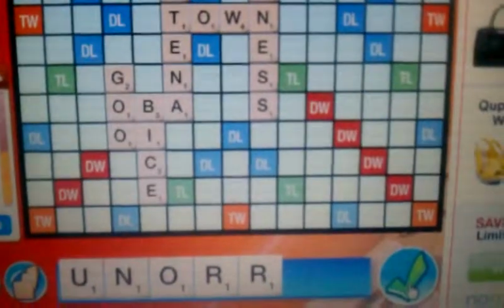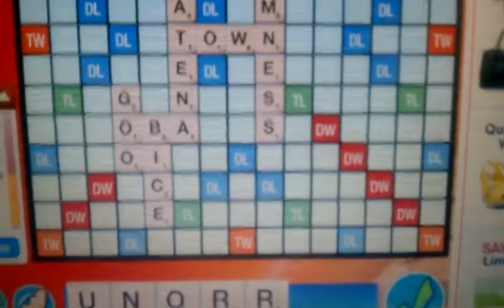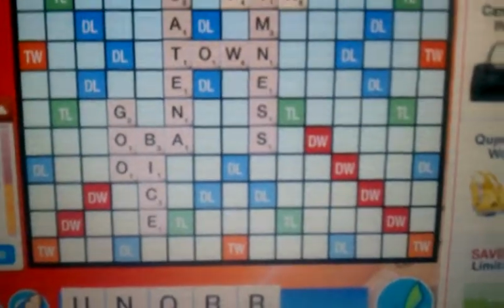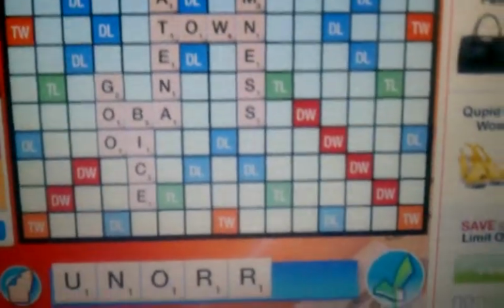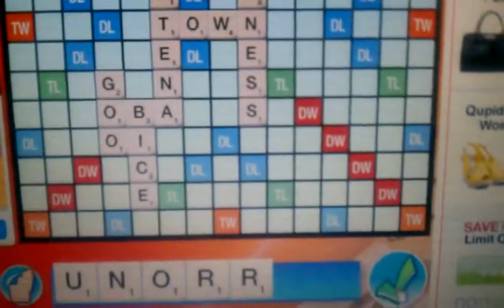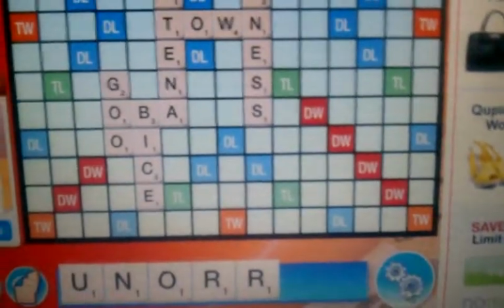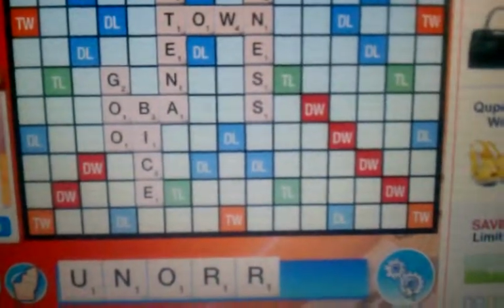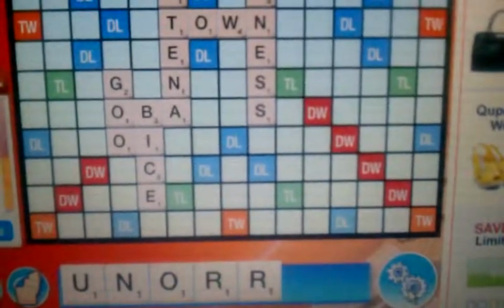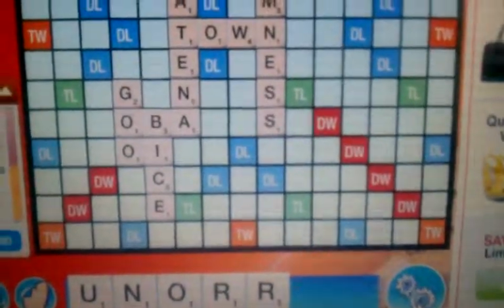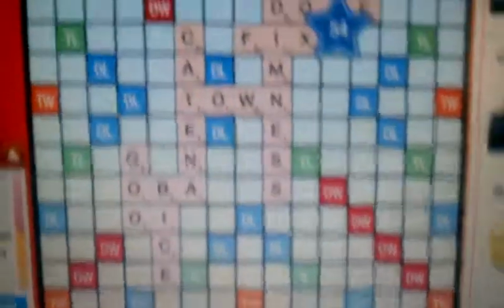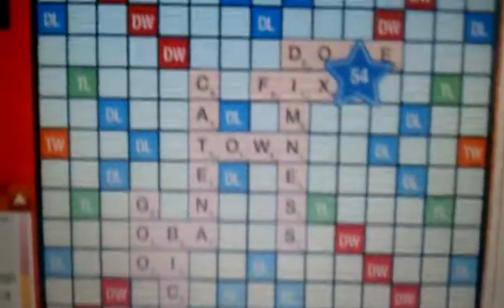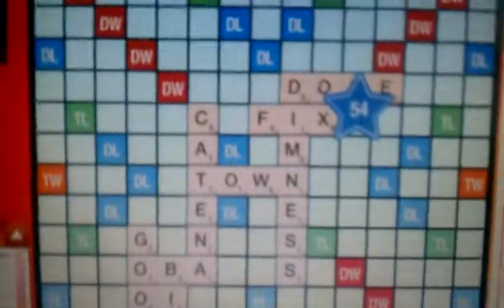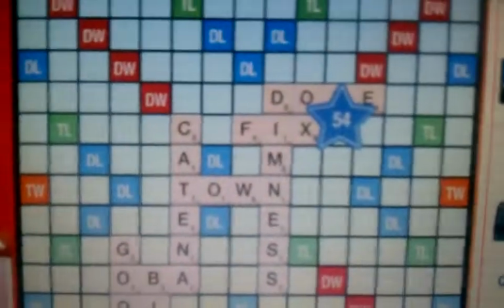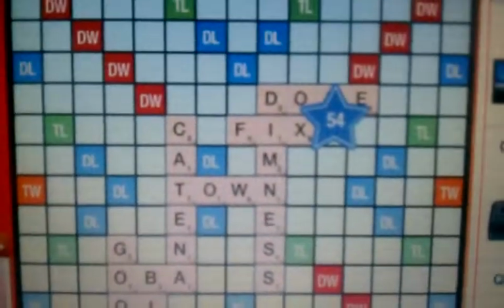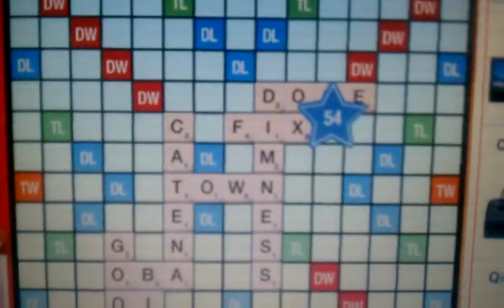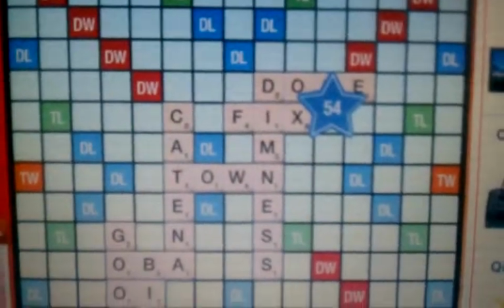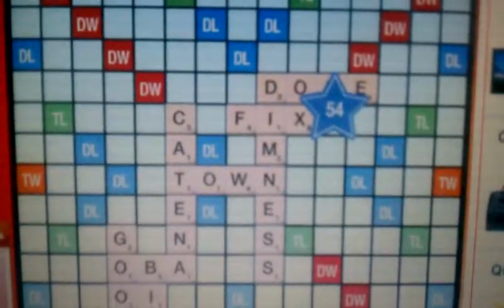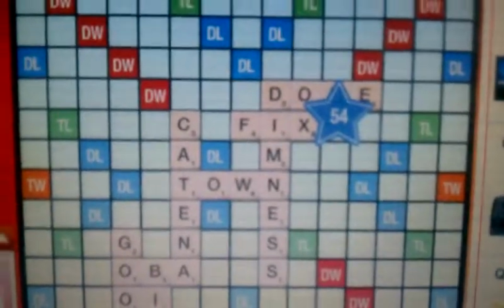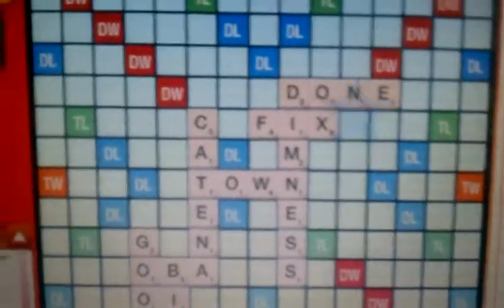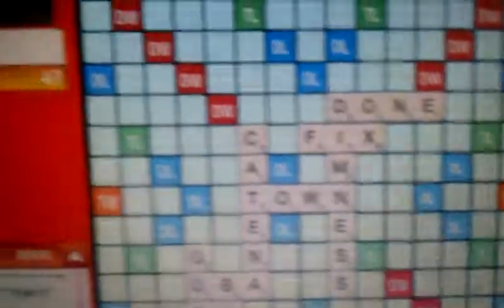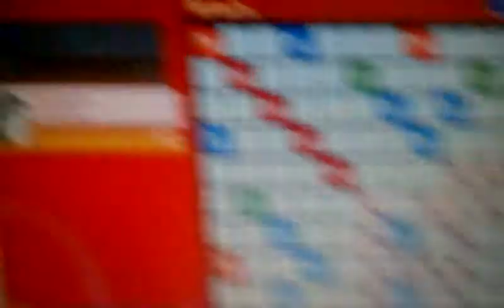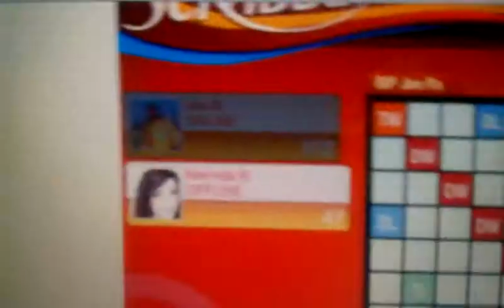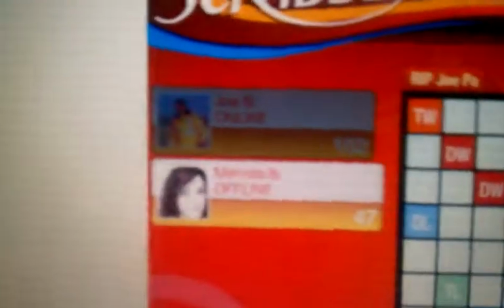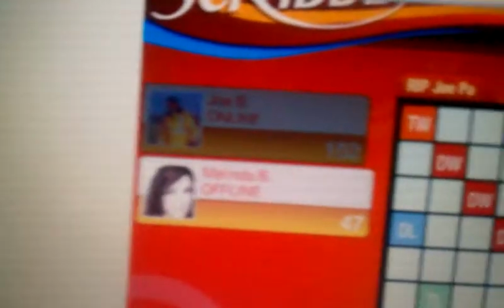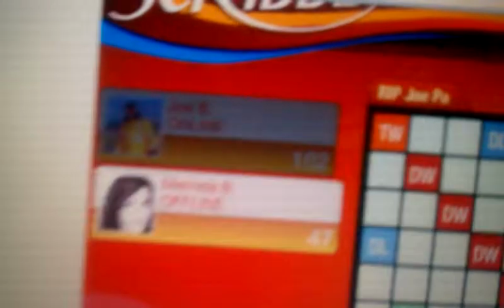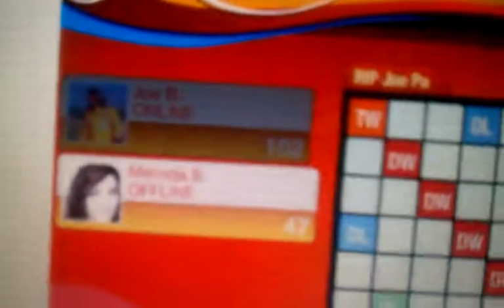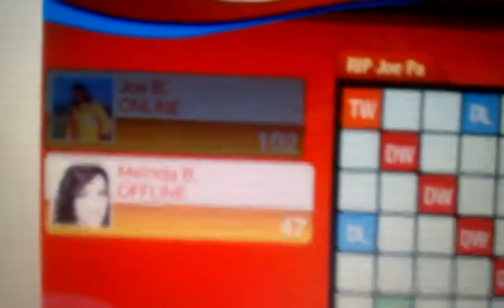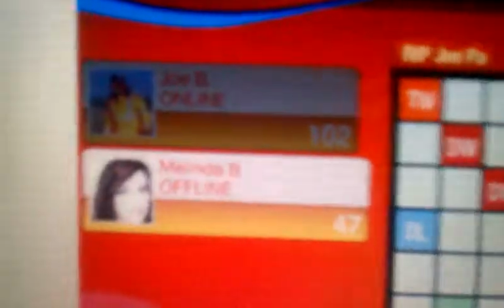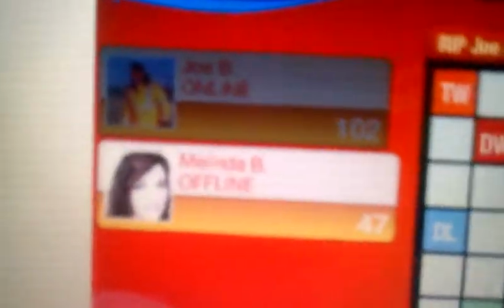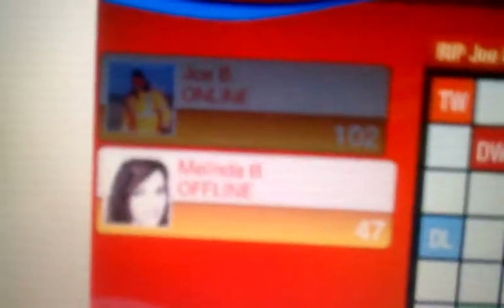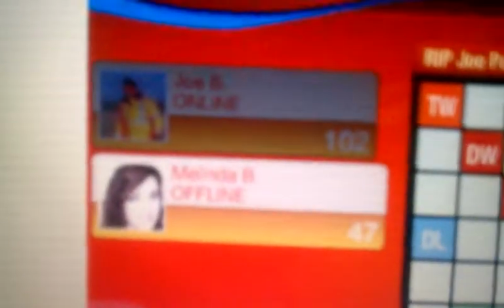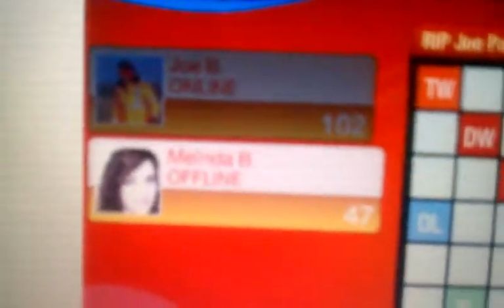Here we go. Looks like I got a decent lead.